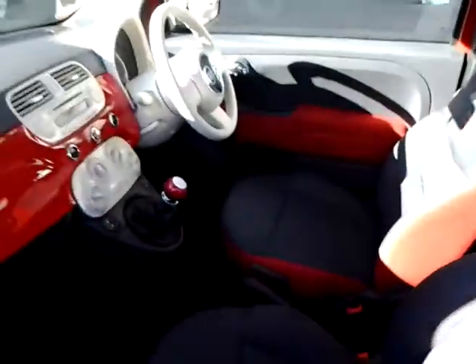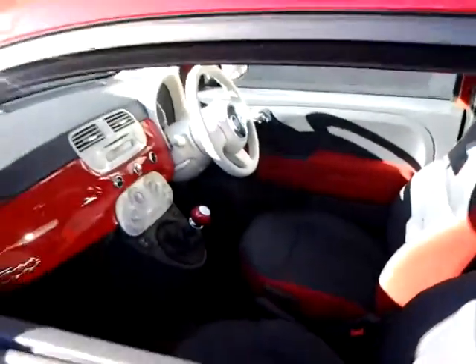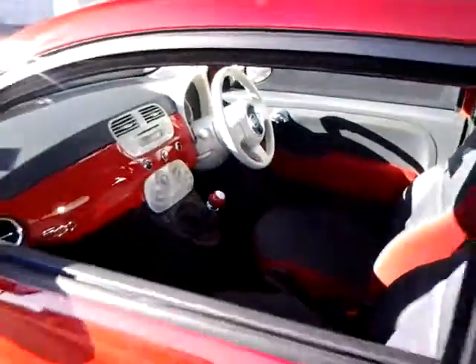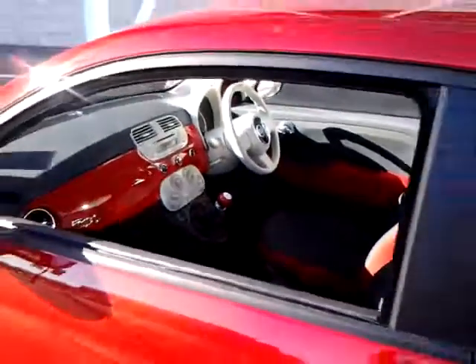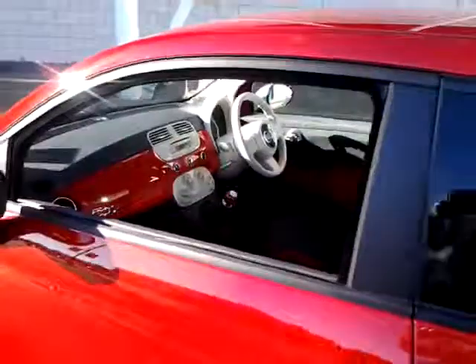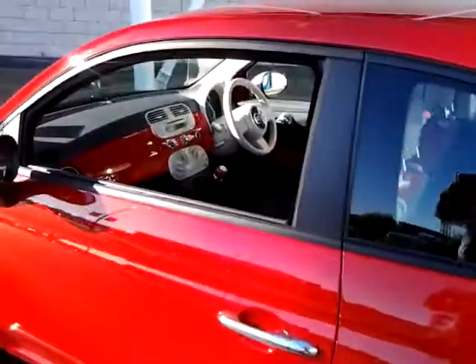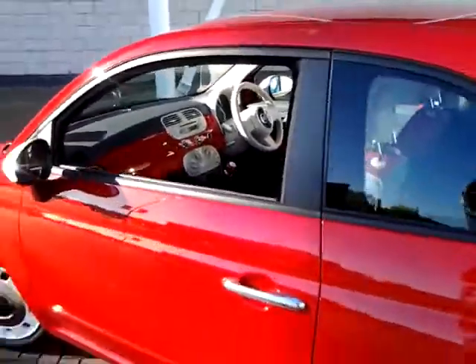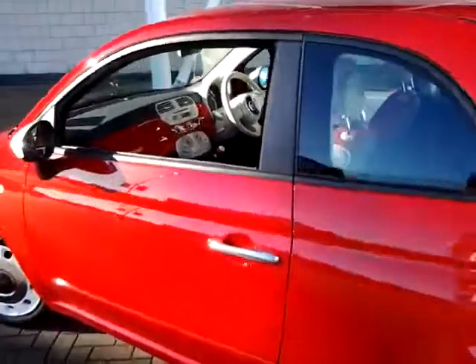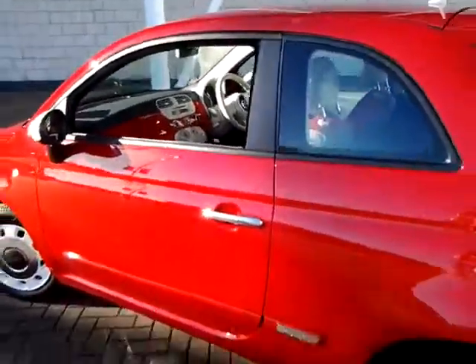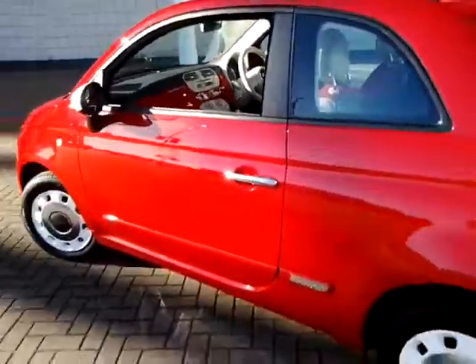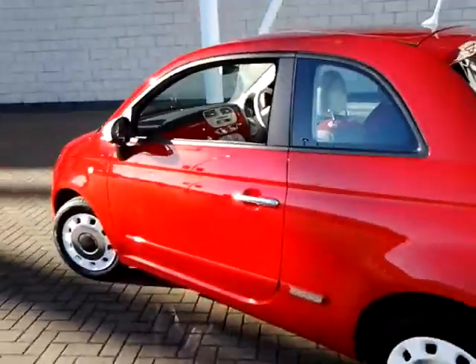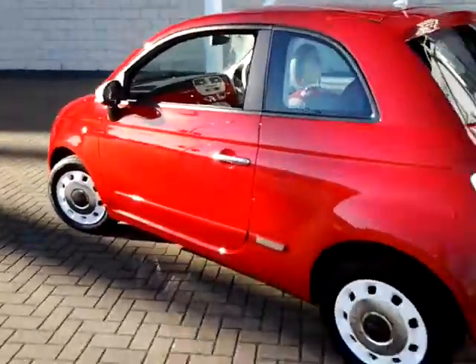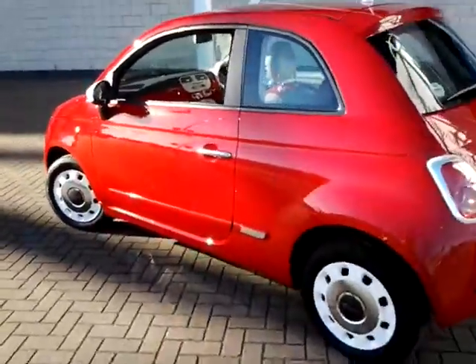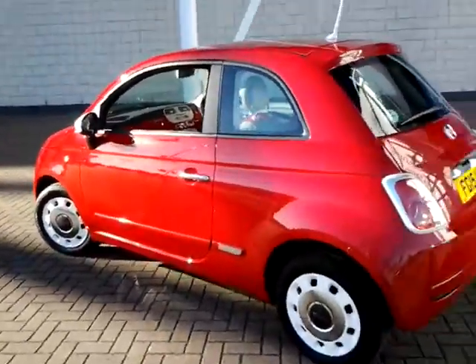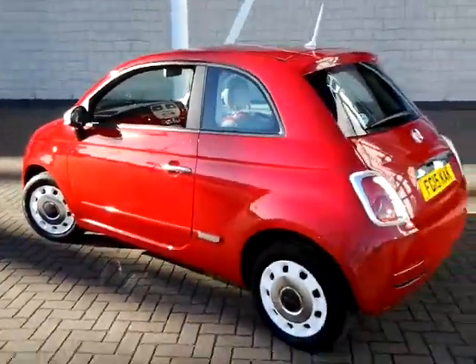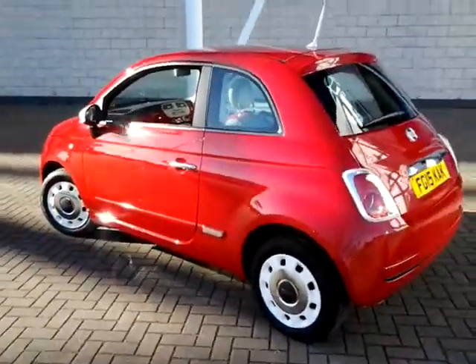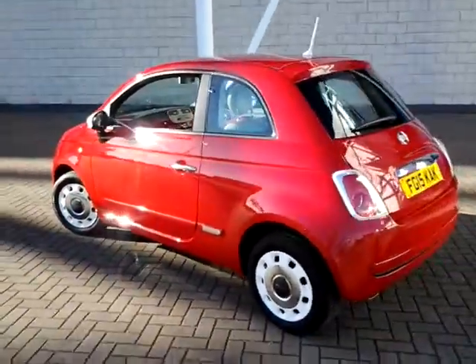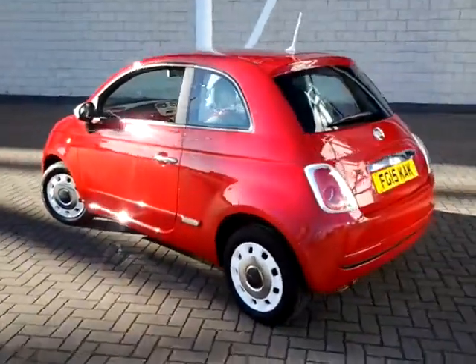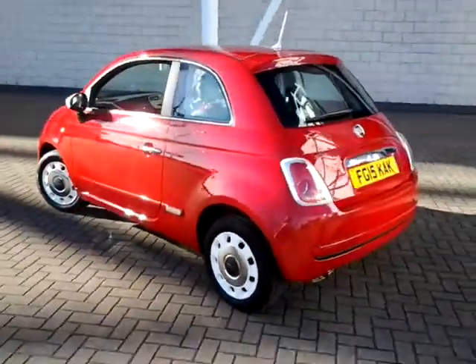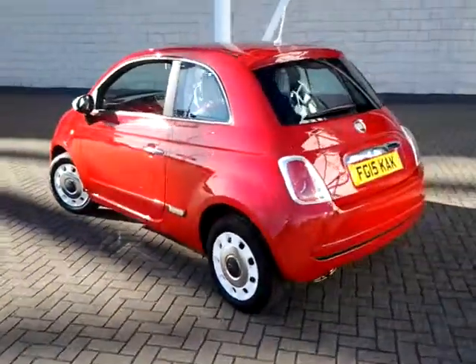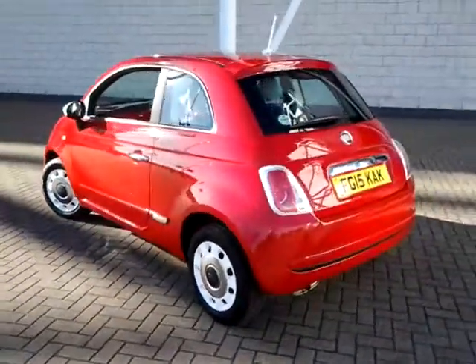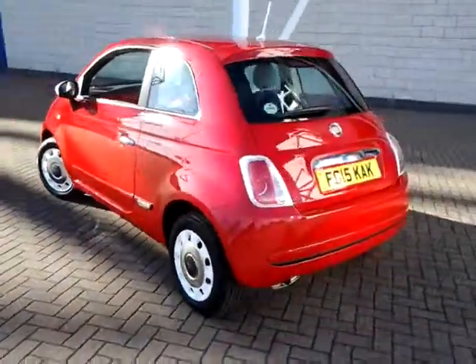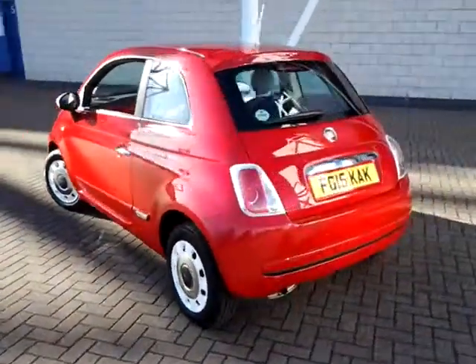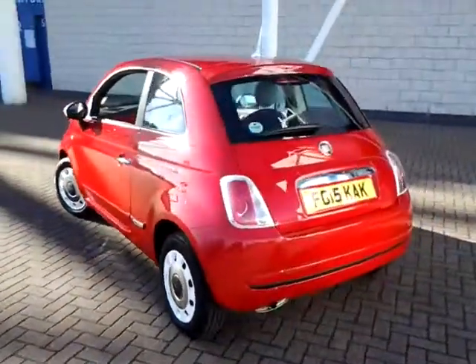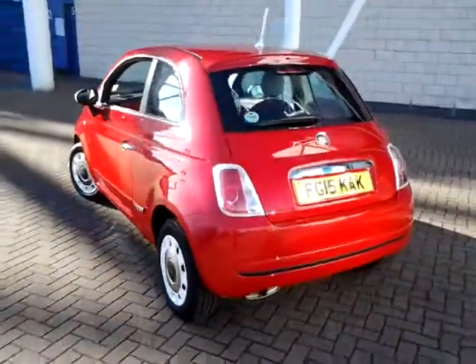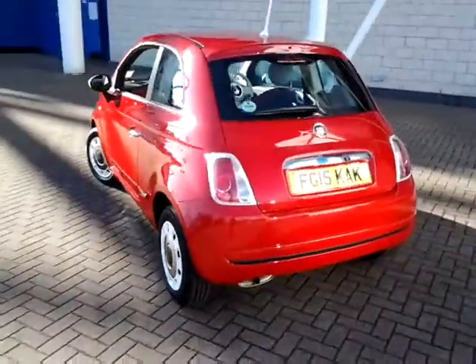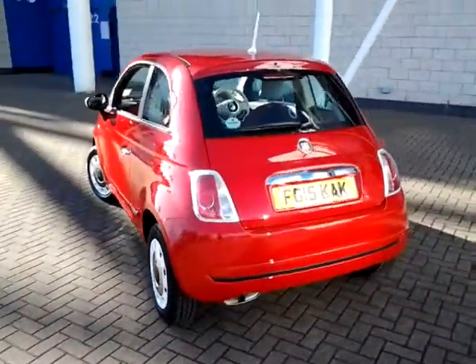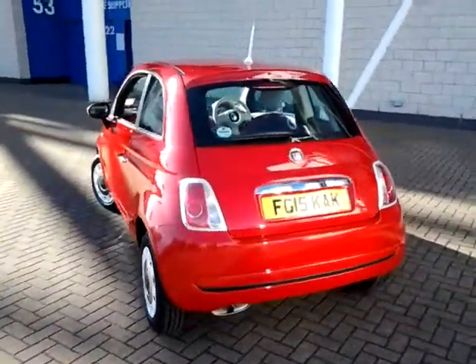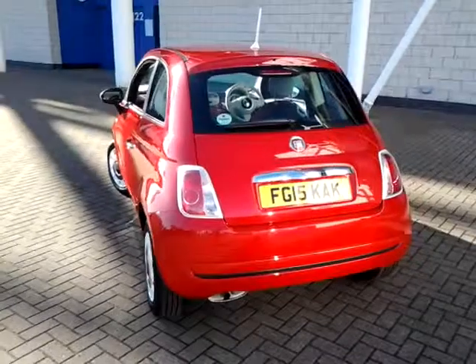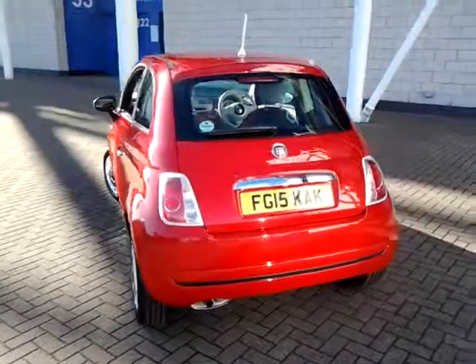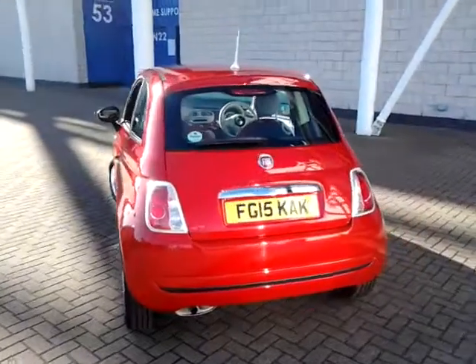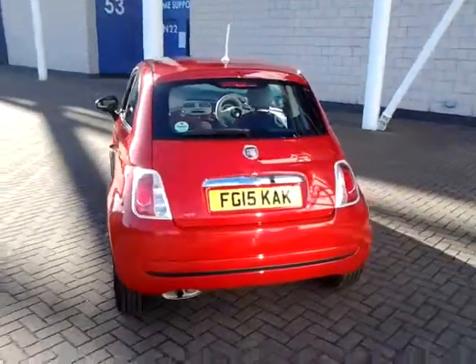For total peace of mind, this vehicle still has a remaining balance of its manufacturer's warranty until 2018.